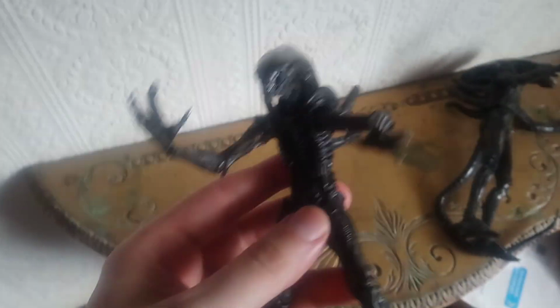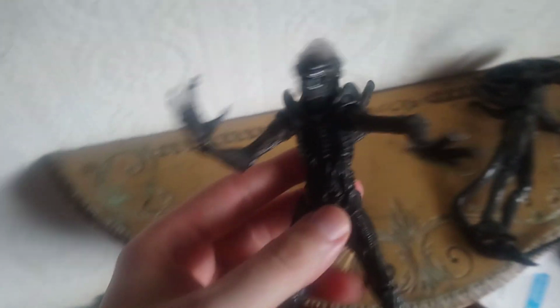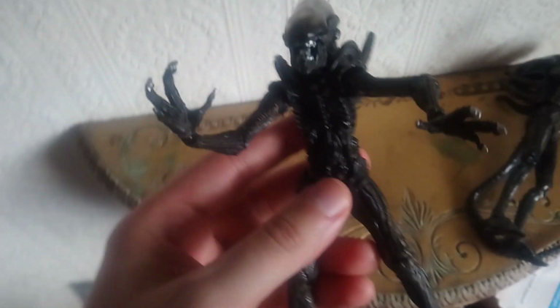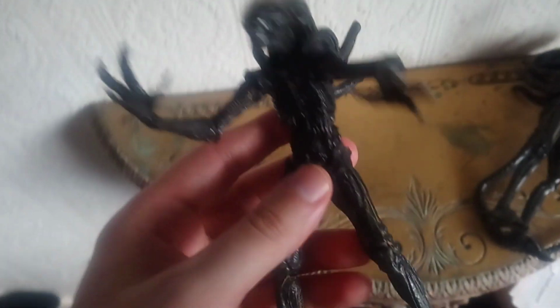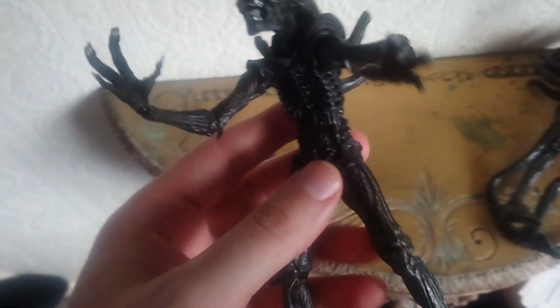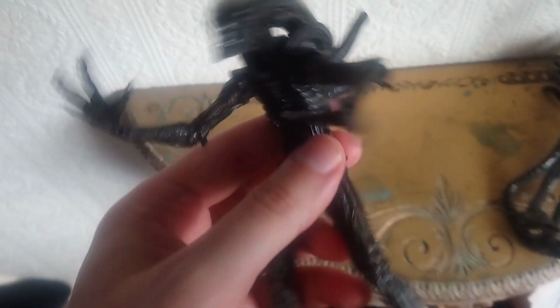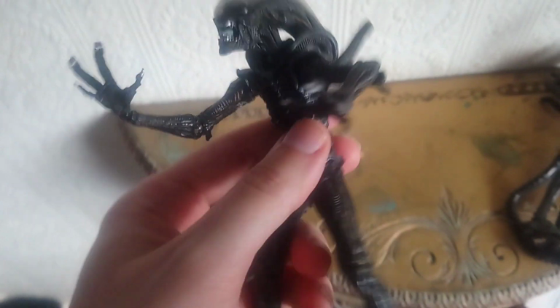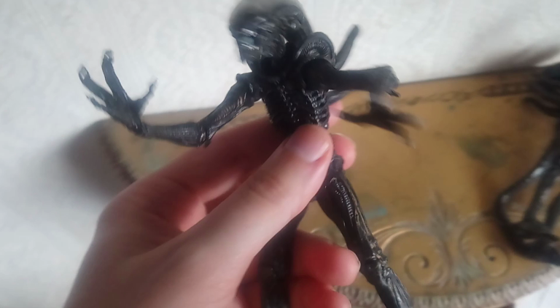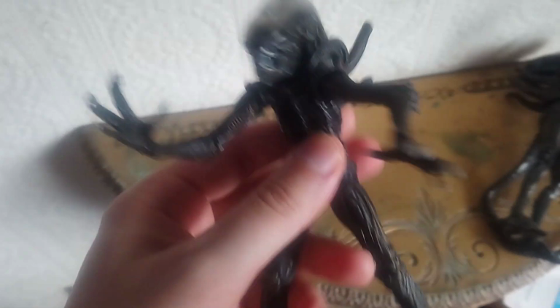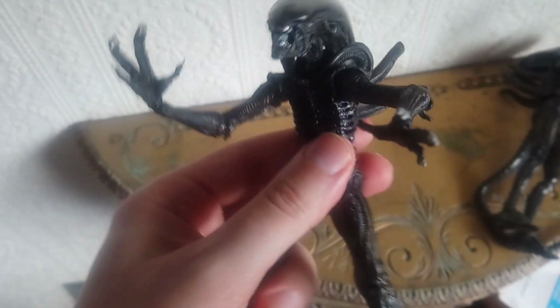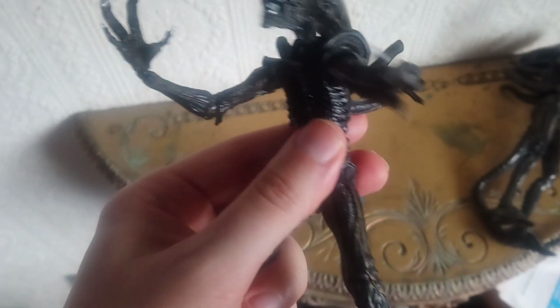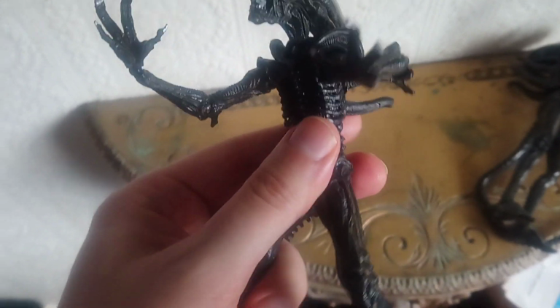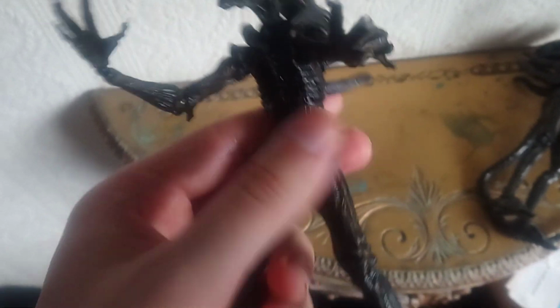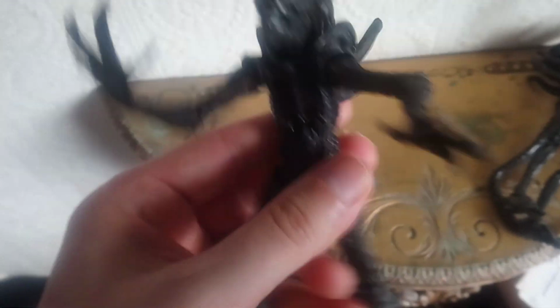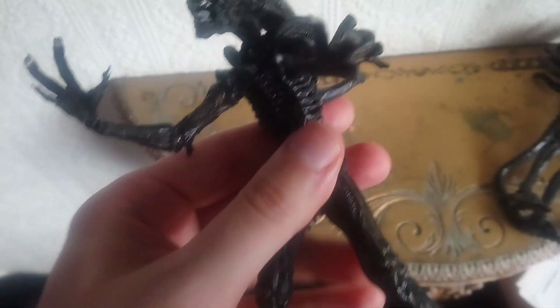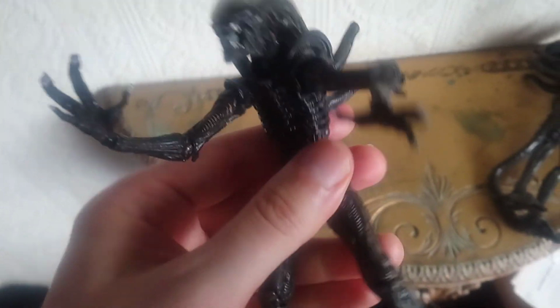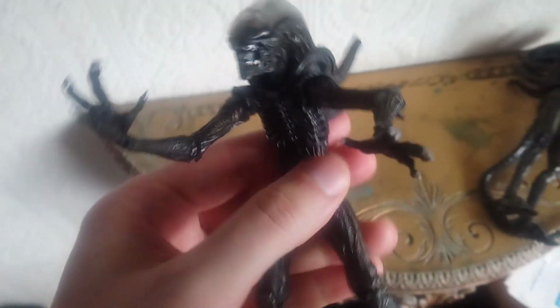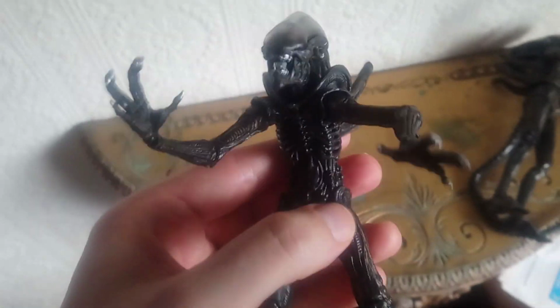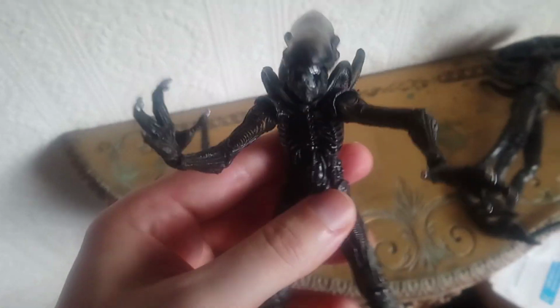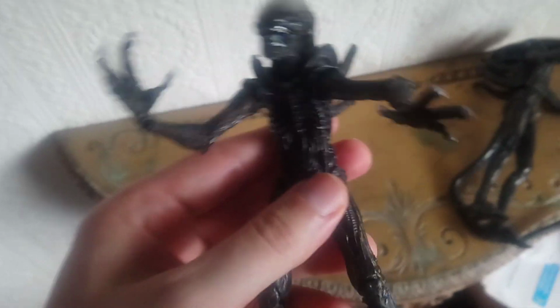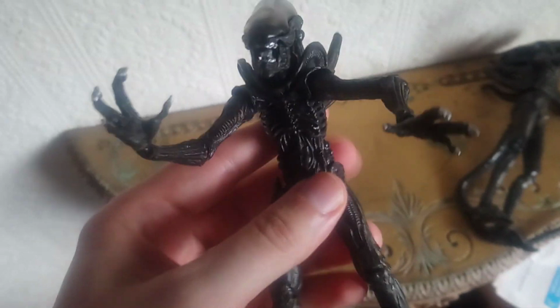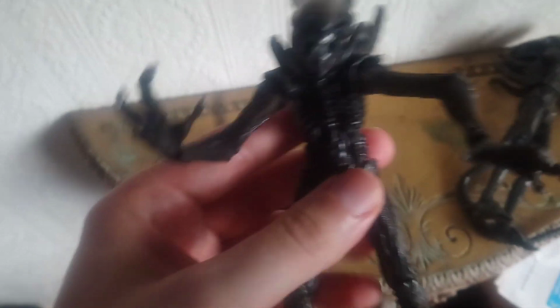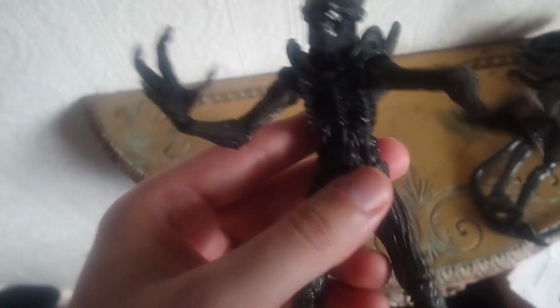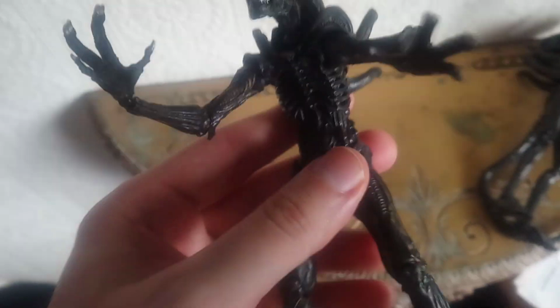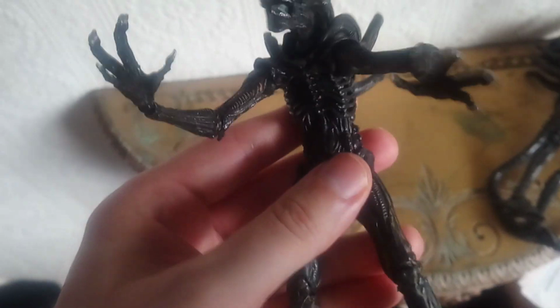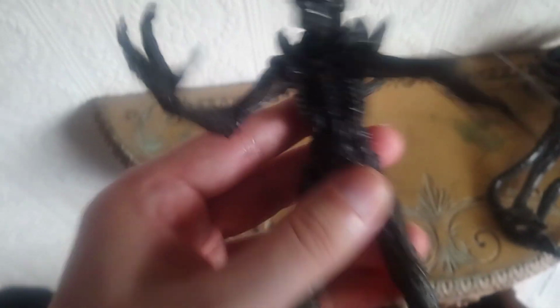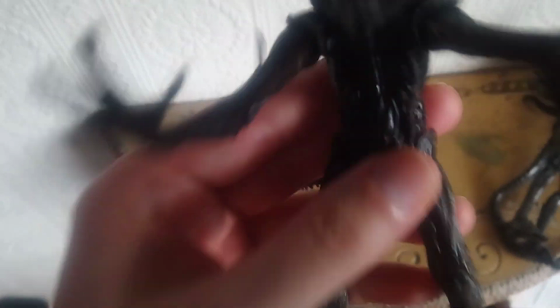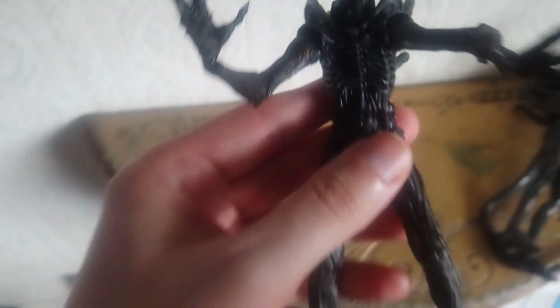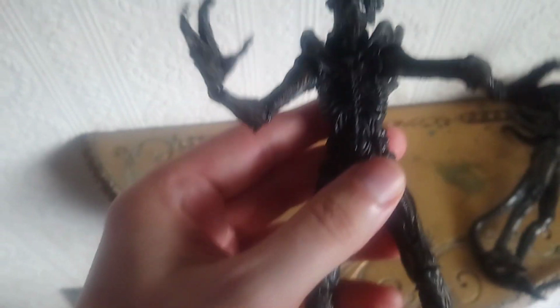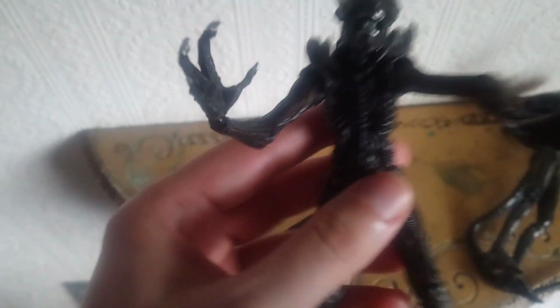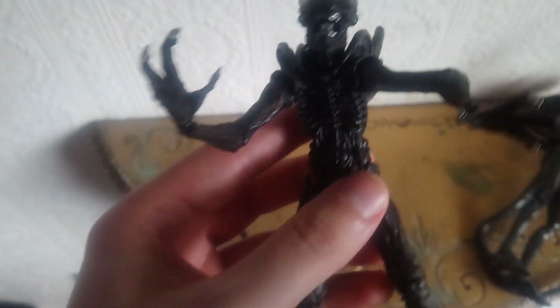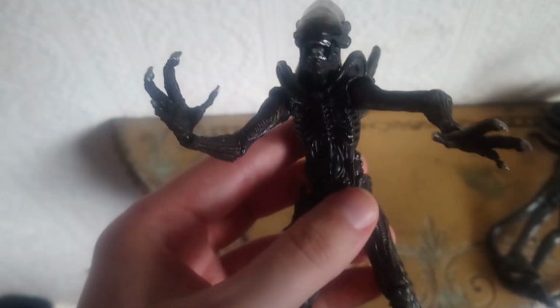Sometimes NECA fakes you can't really tell much difference, but this one is a really rubbish example.